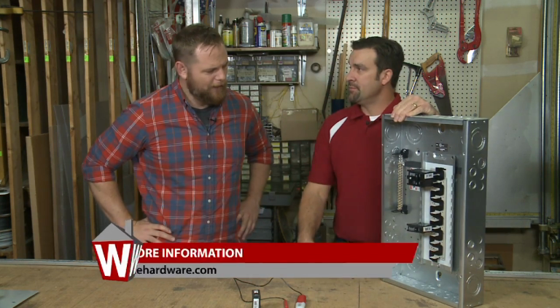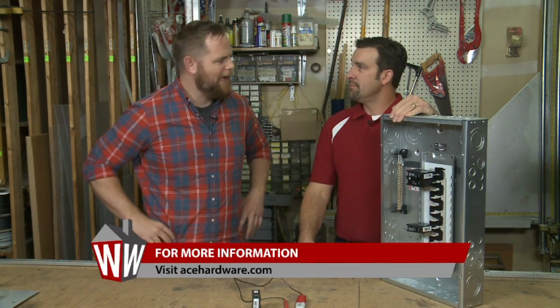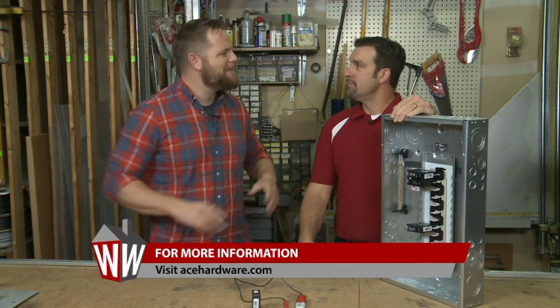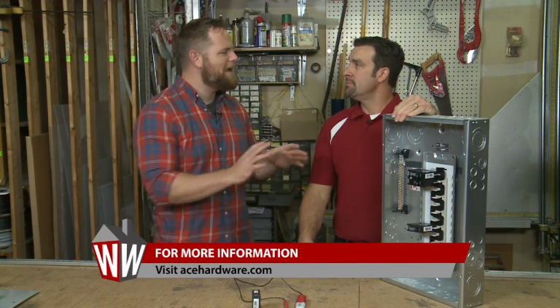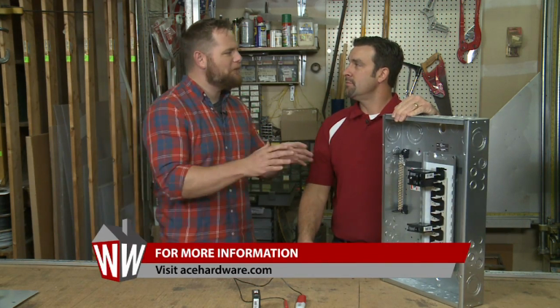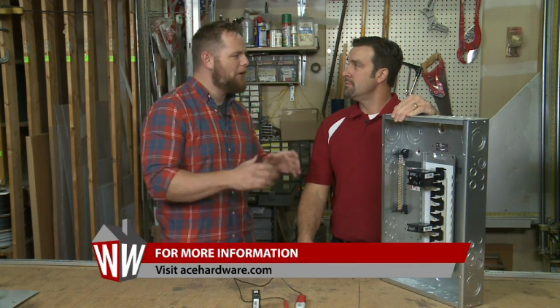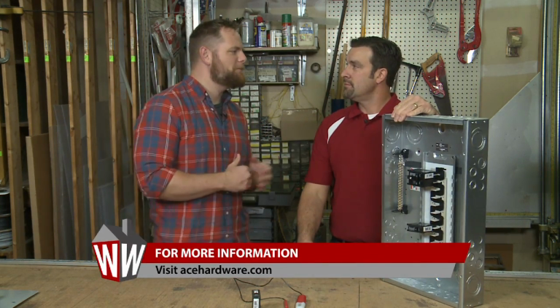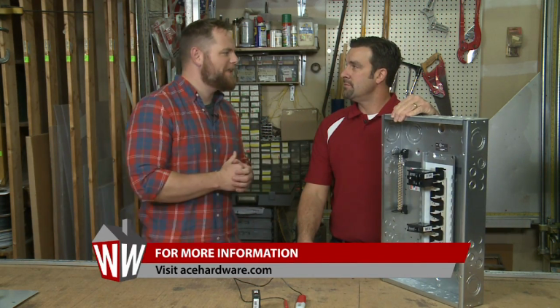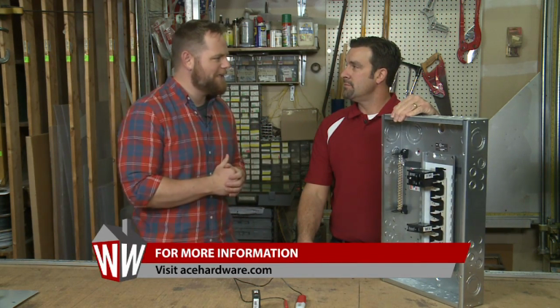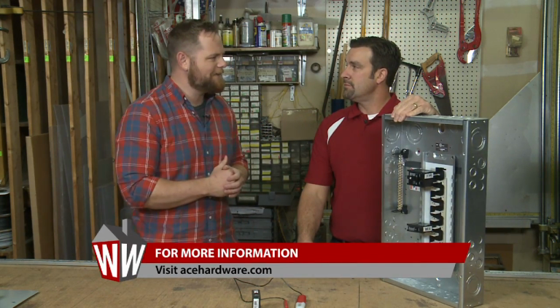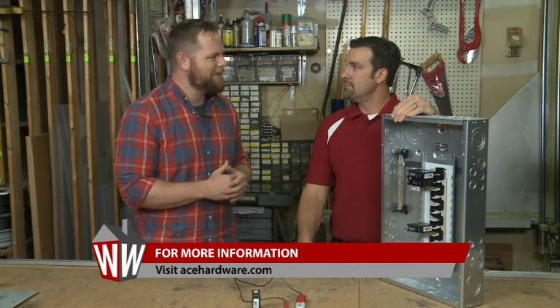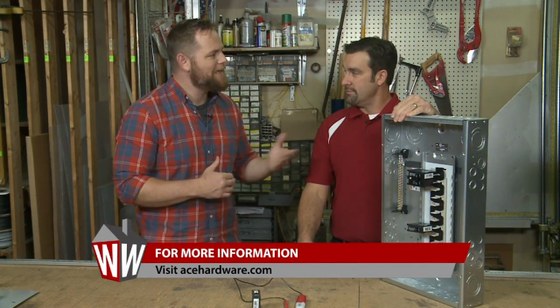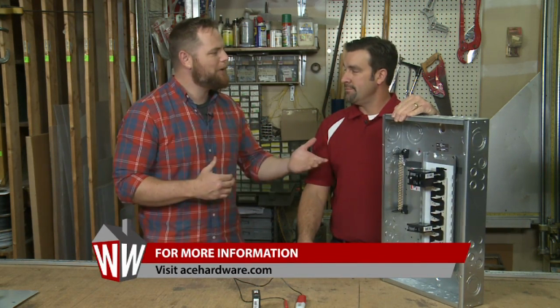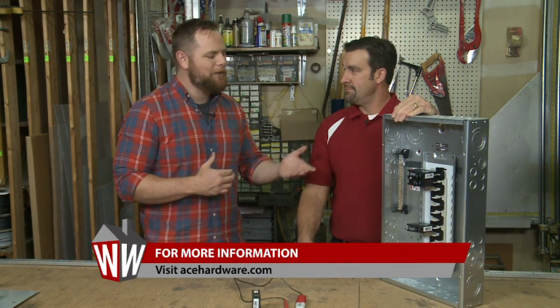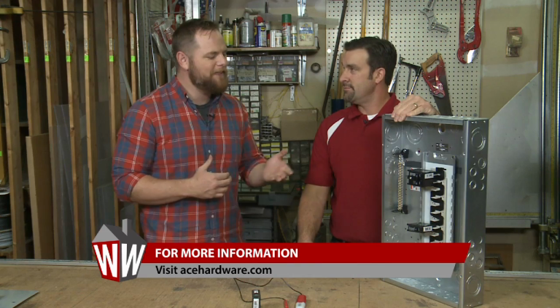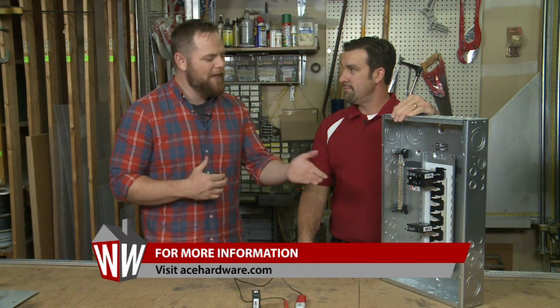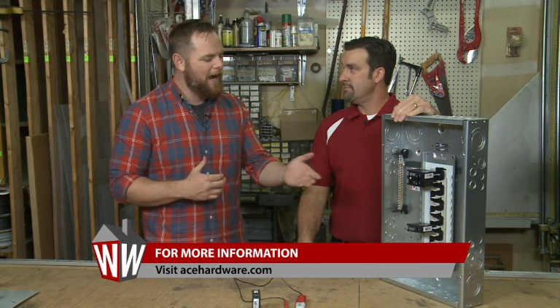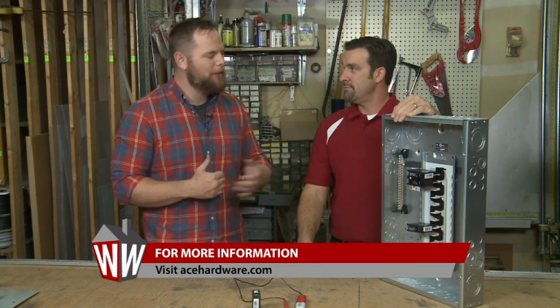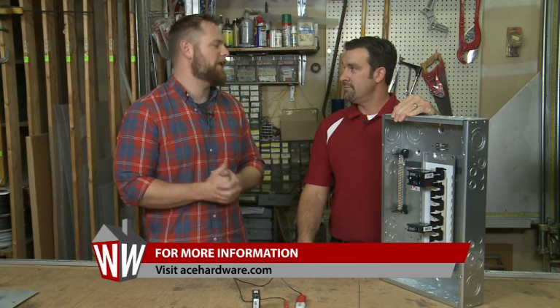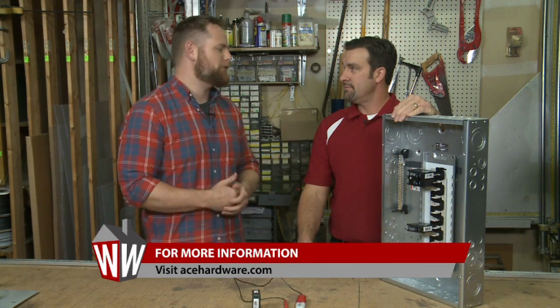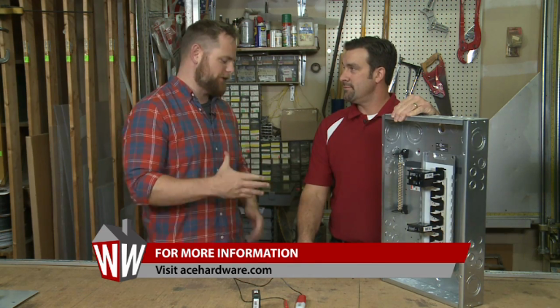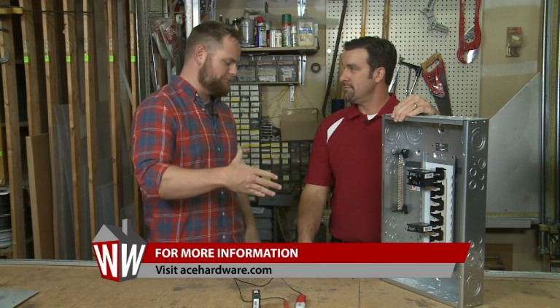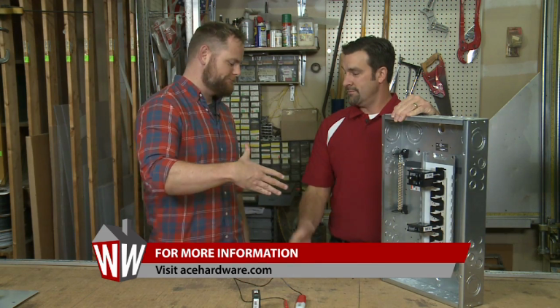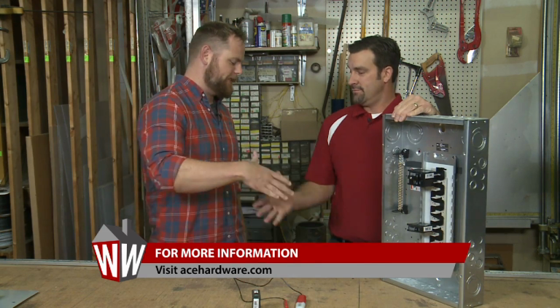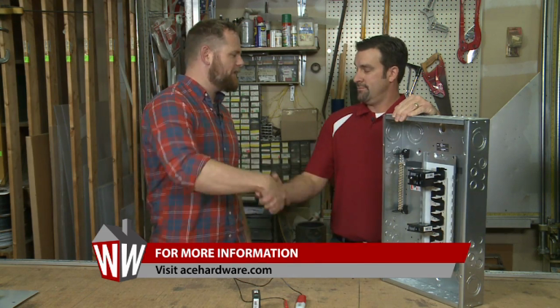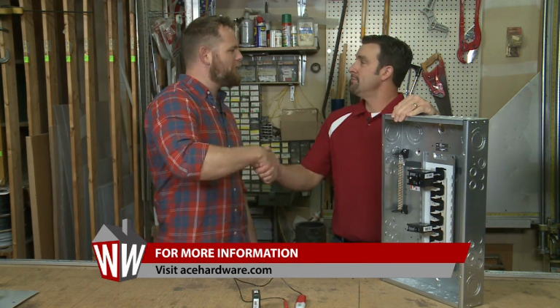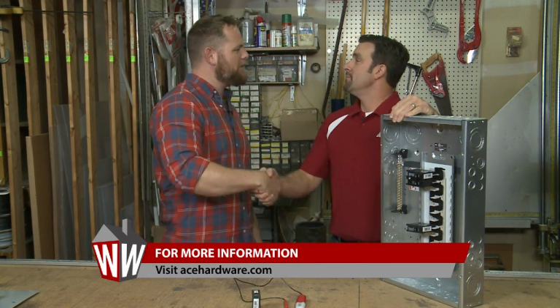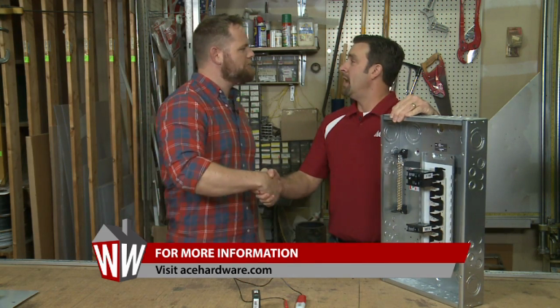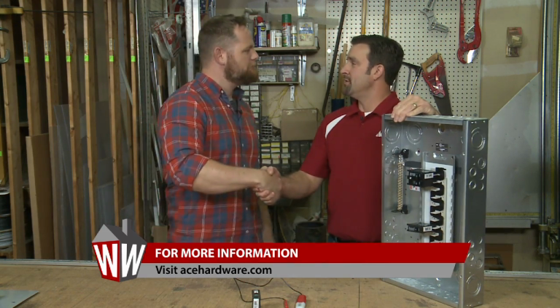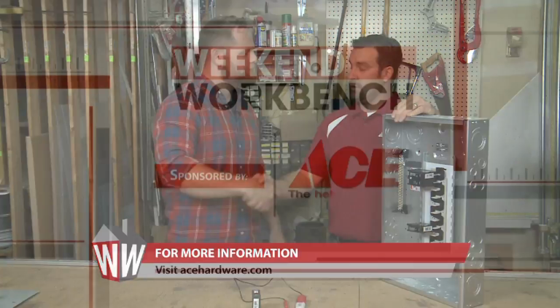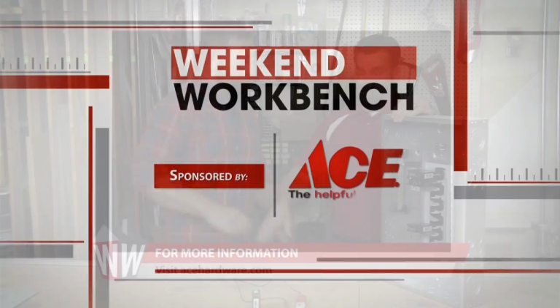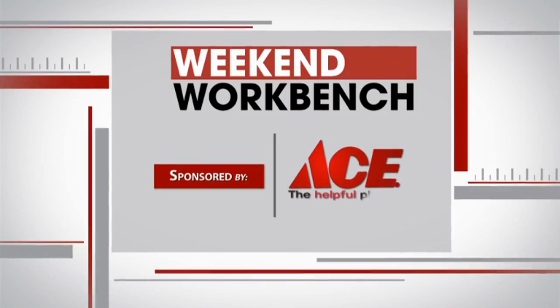Really, I never thought it would be that easy. Now we don't even need to hire an electrician. Thanks a lot Greg. Absolutely. Bye.